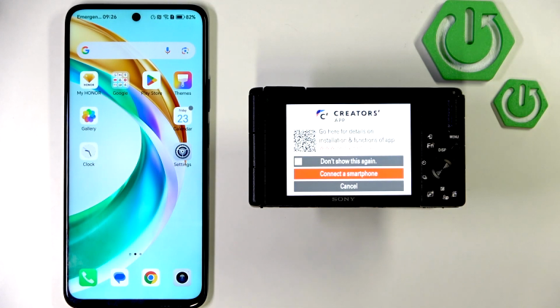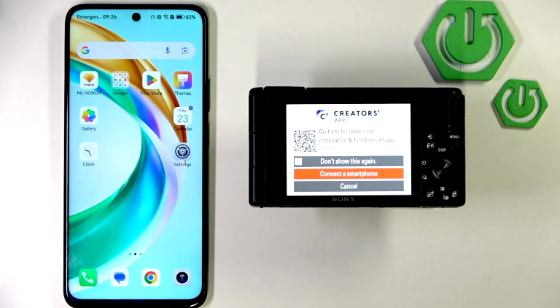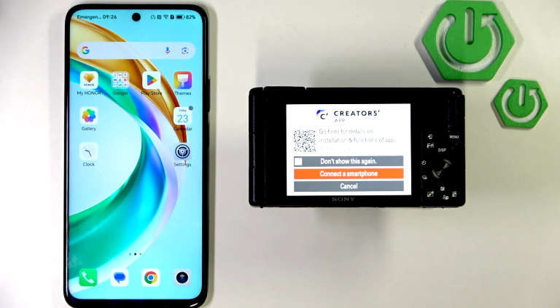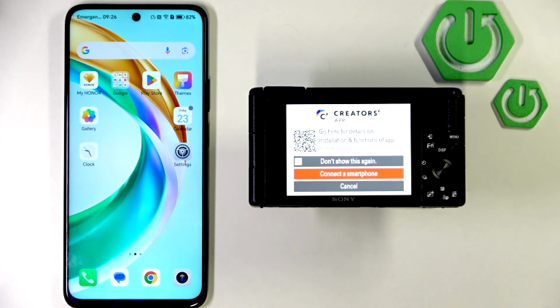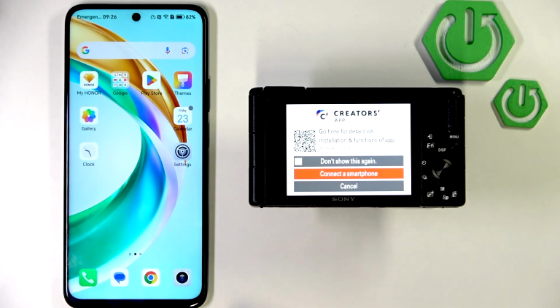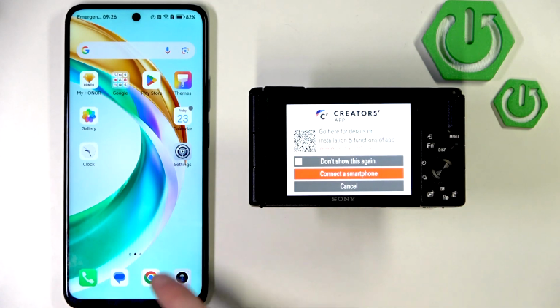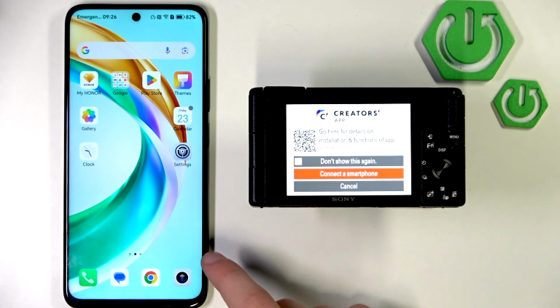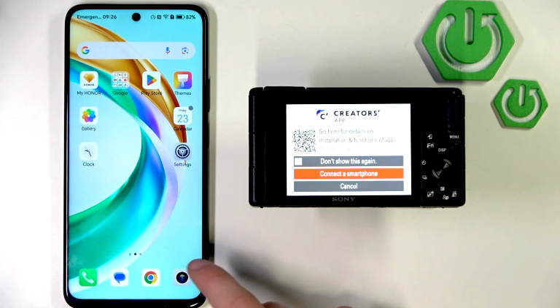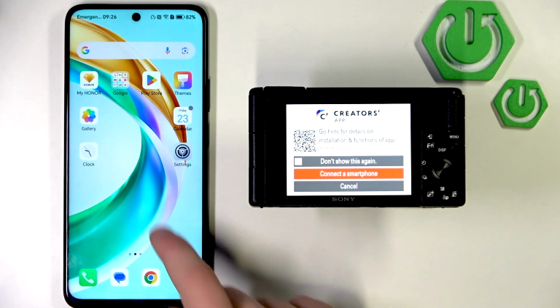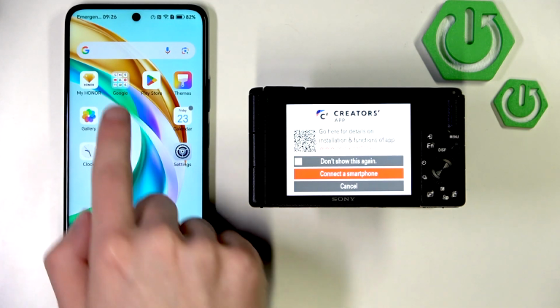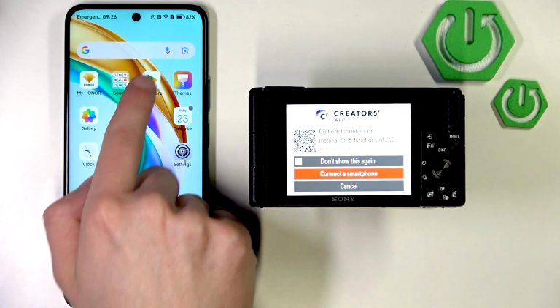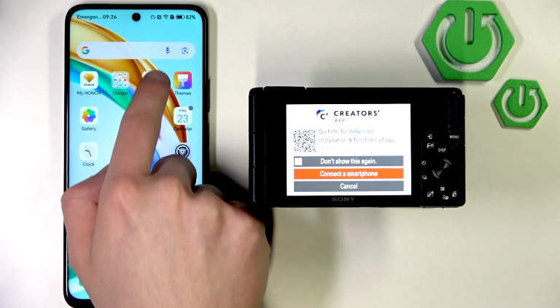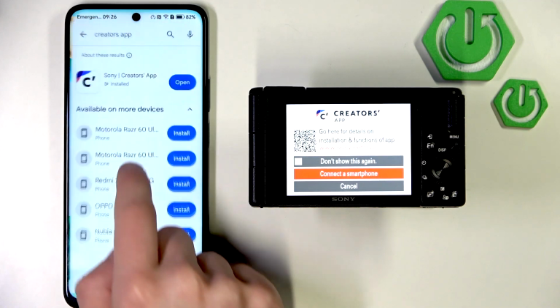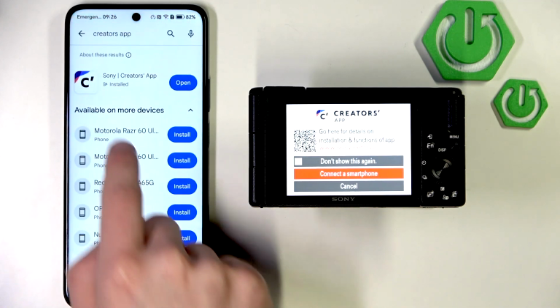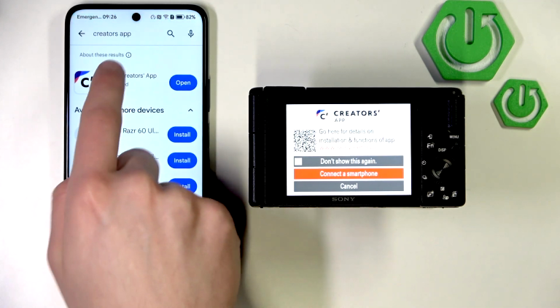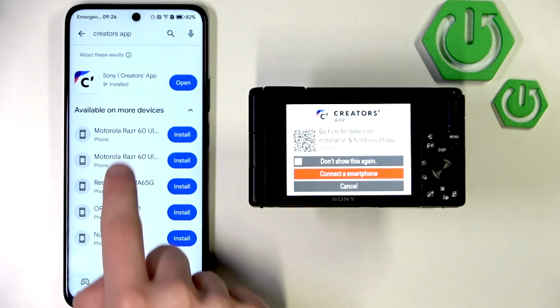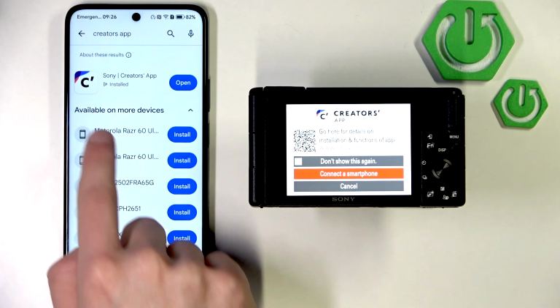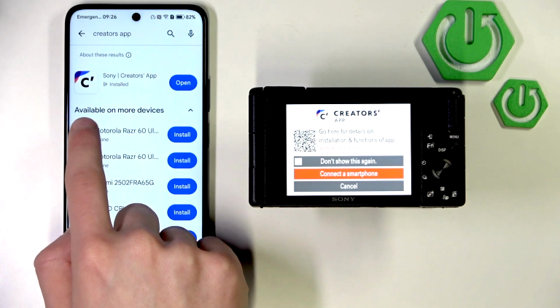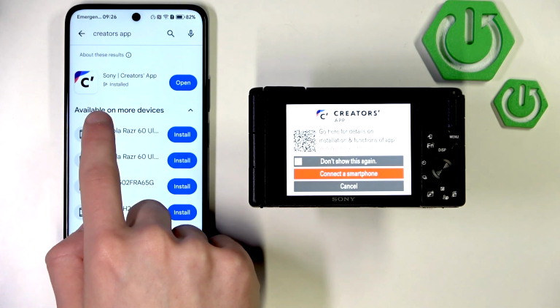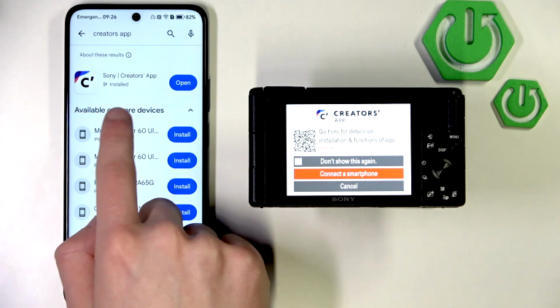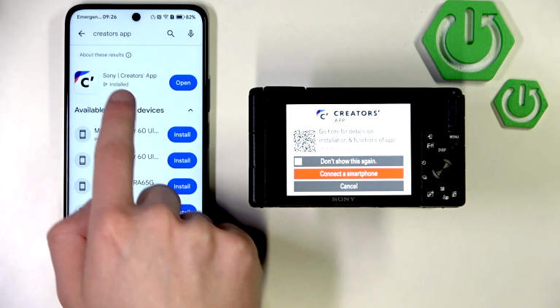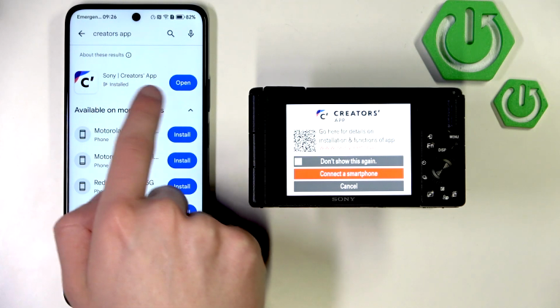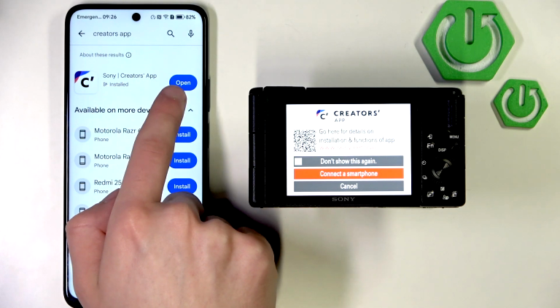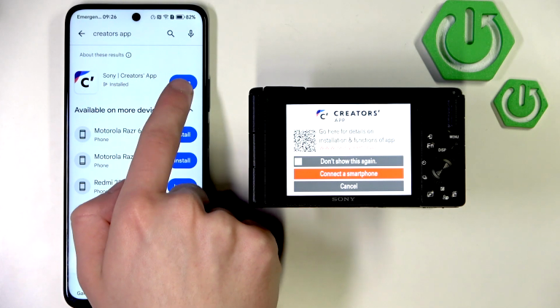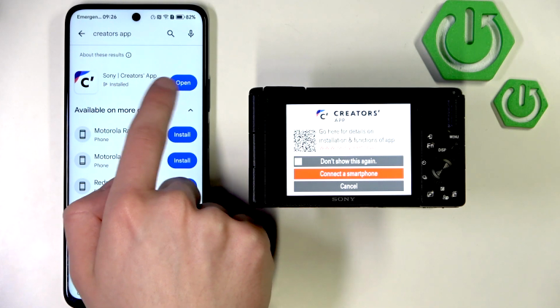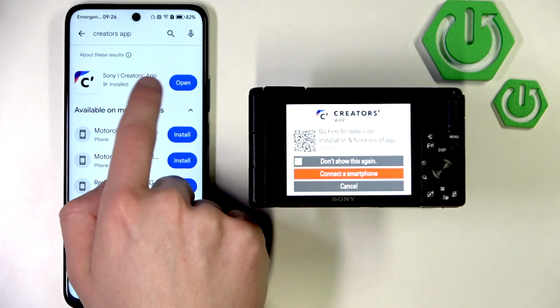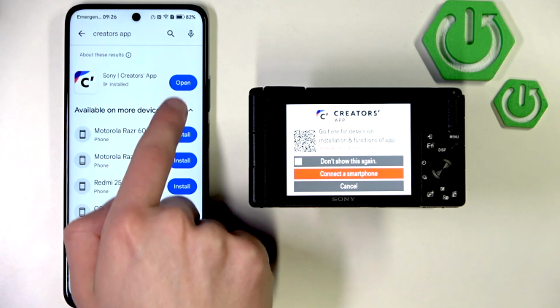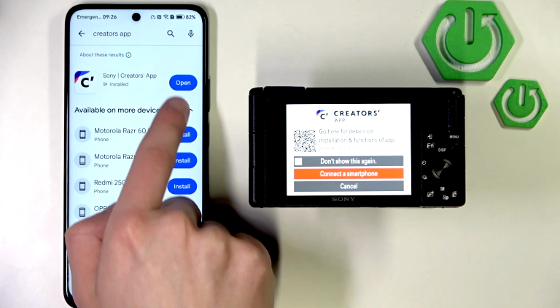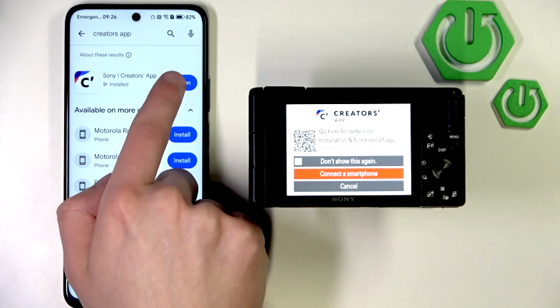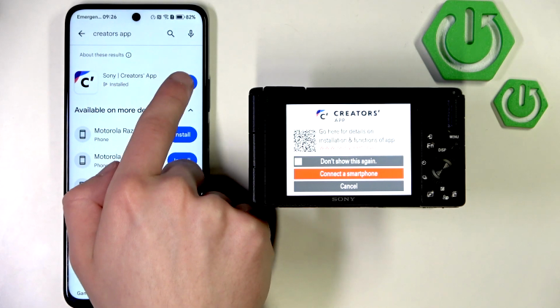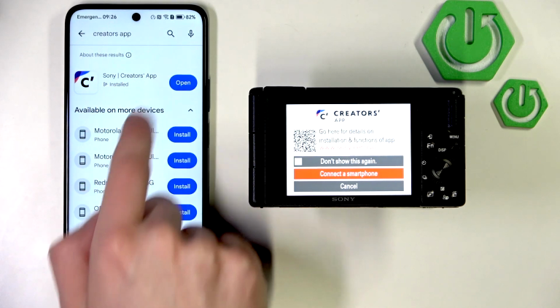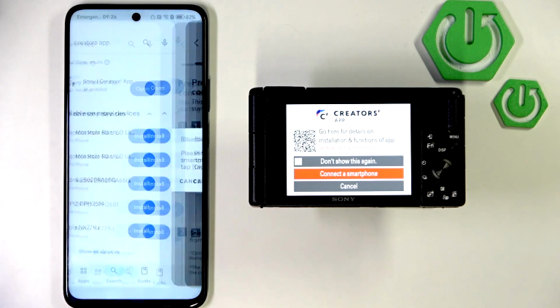Then, on the phone, install Creator's app and open it.